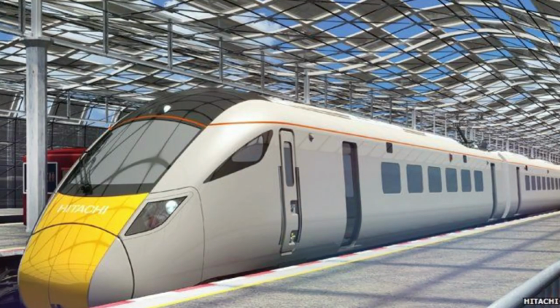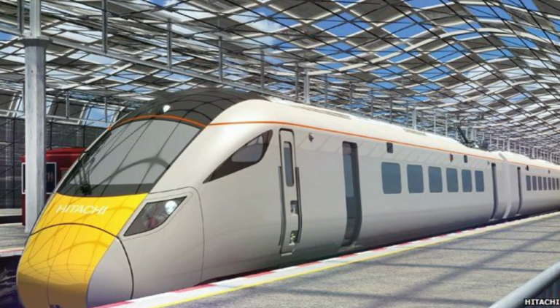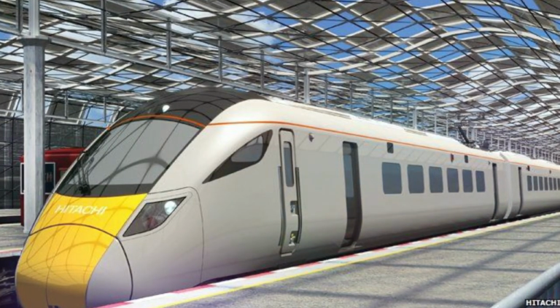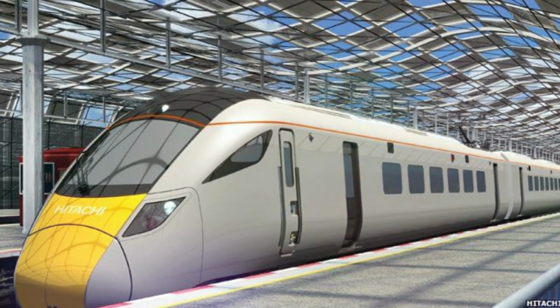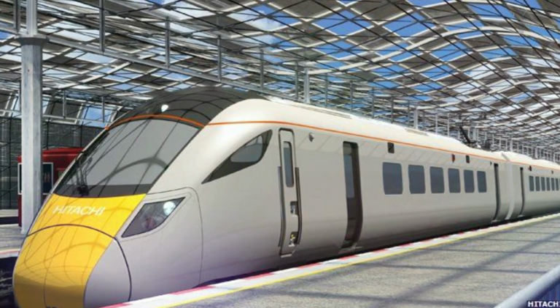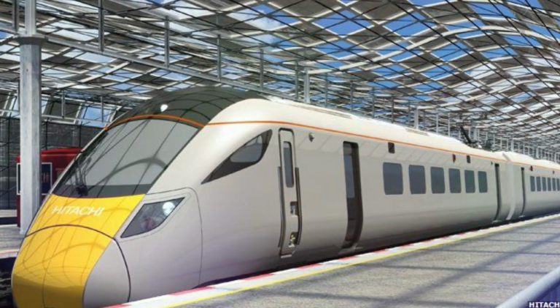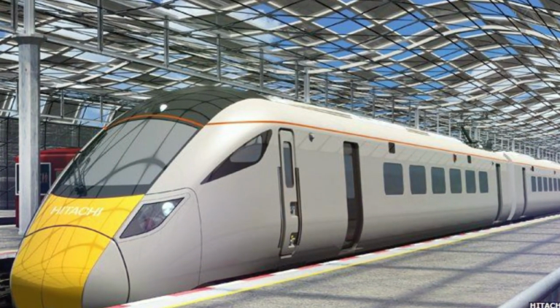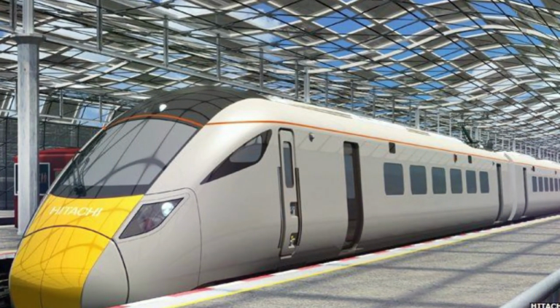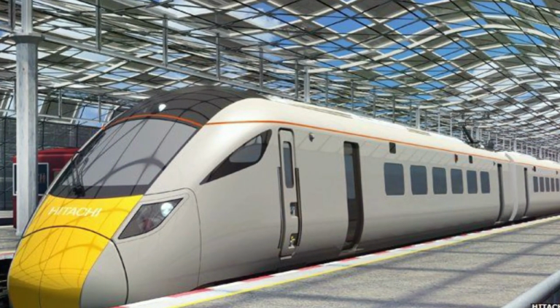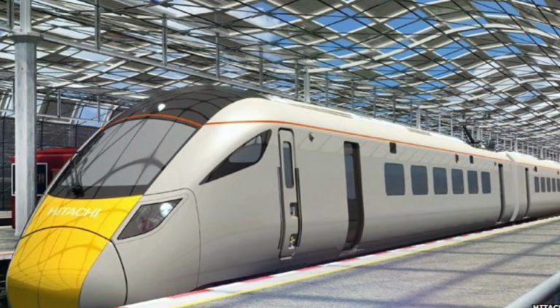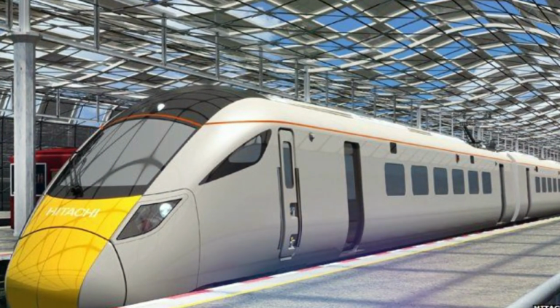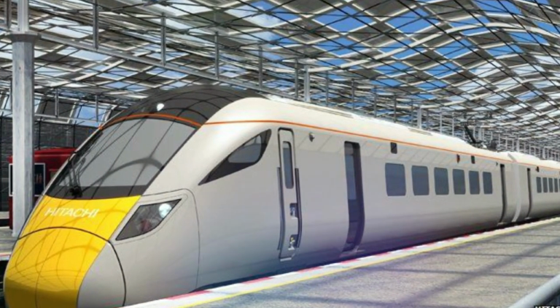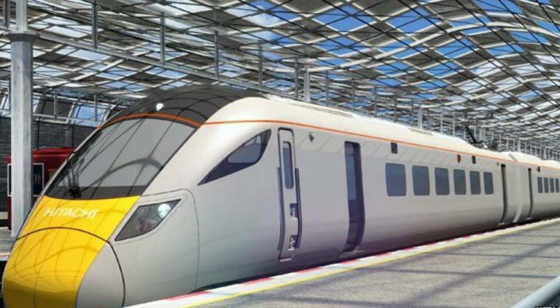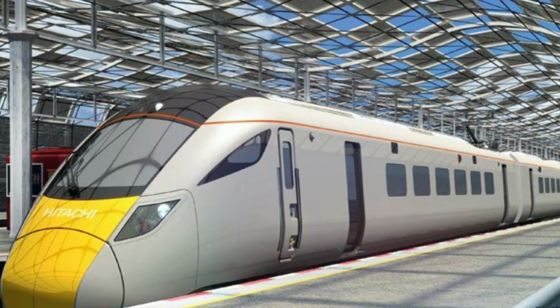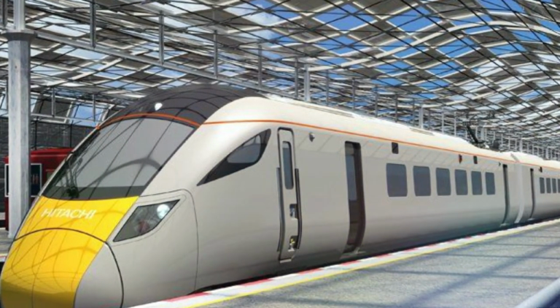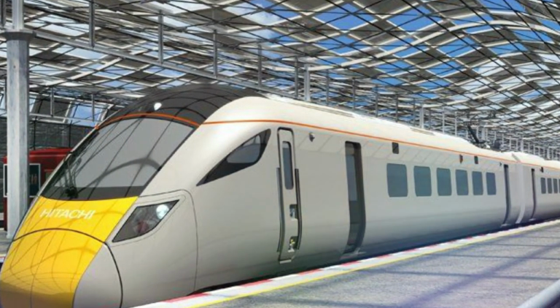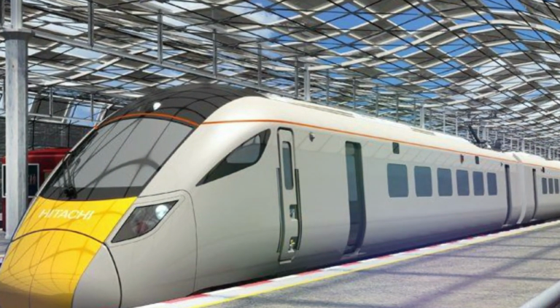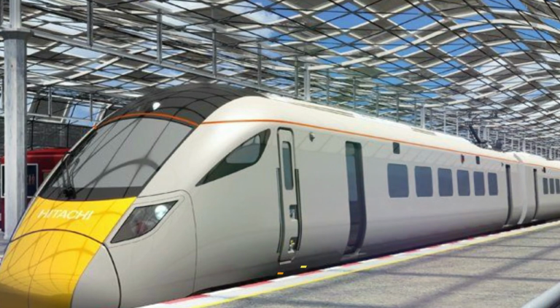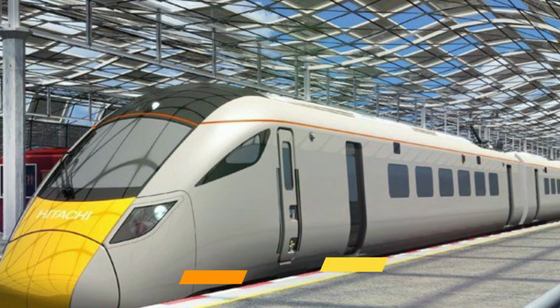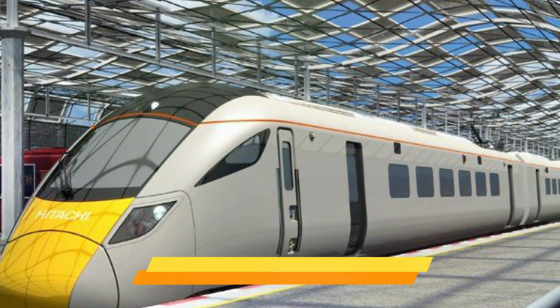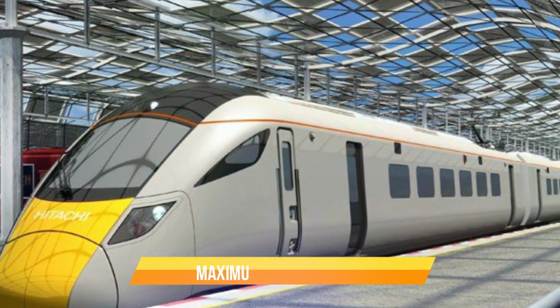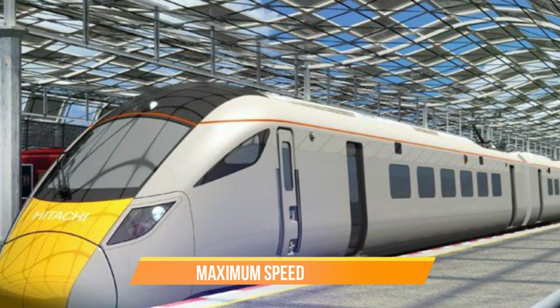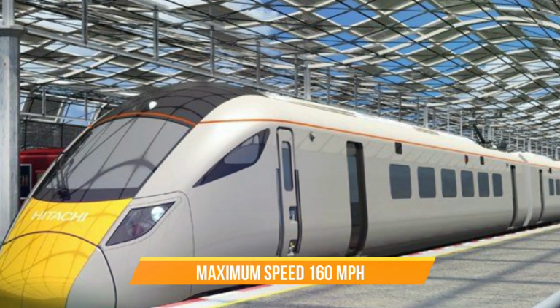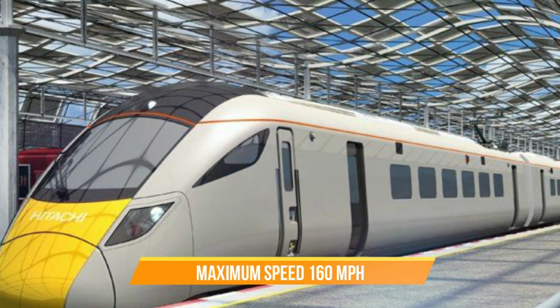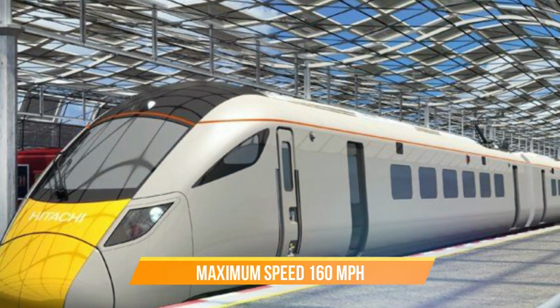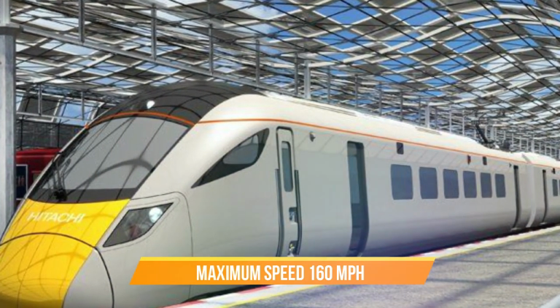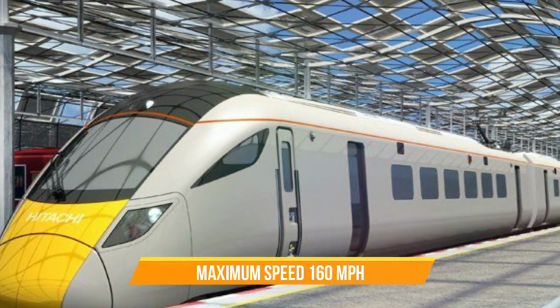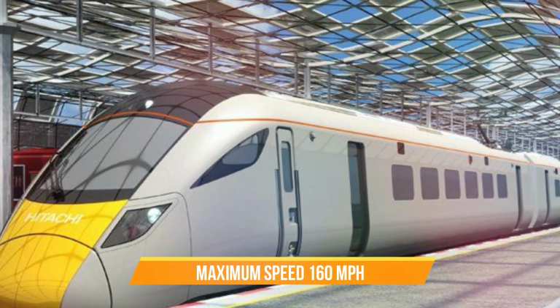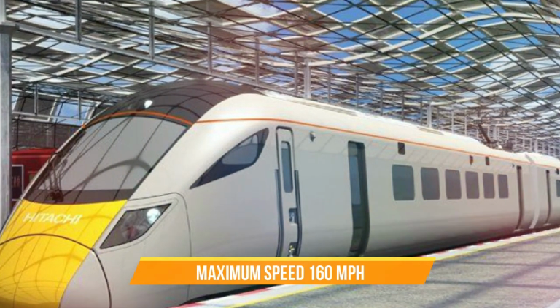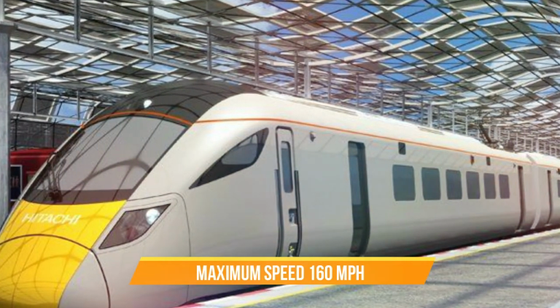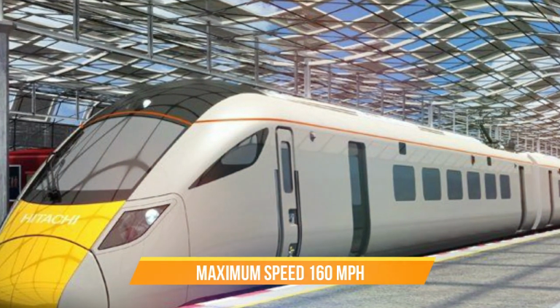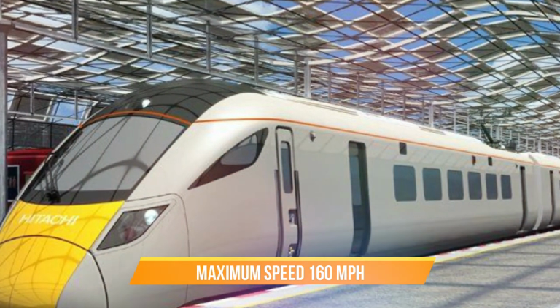These Tanzanian electric locomotives could reach up to a speed of 160 miles per hour.